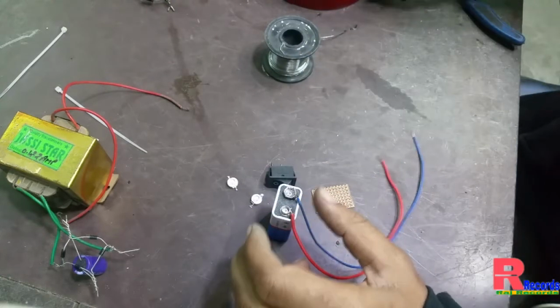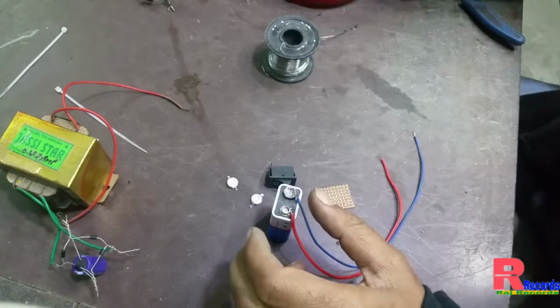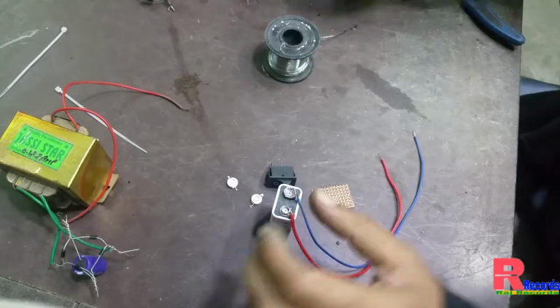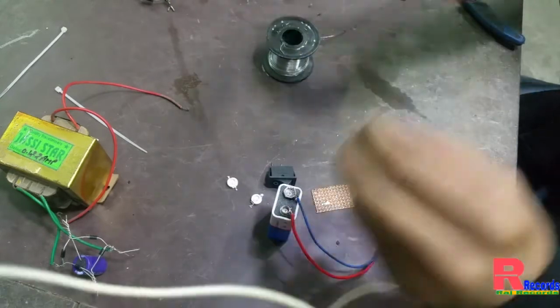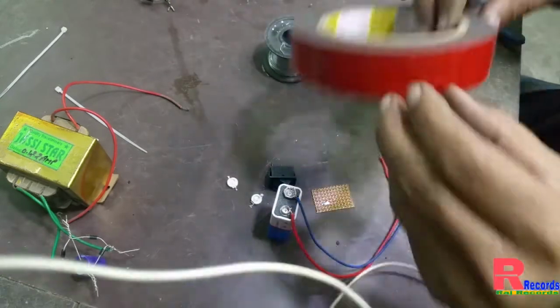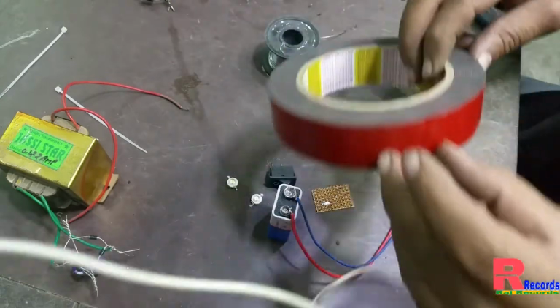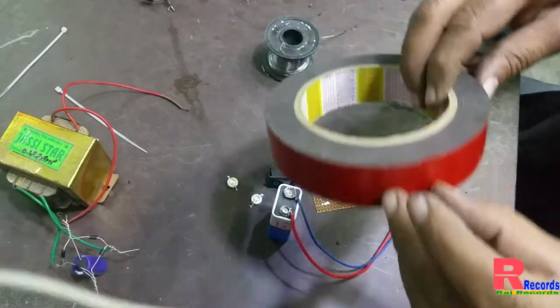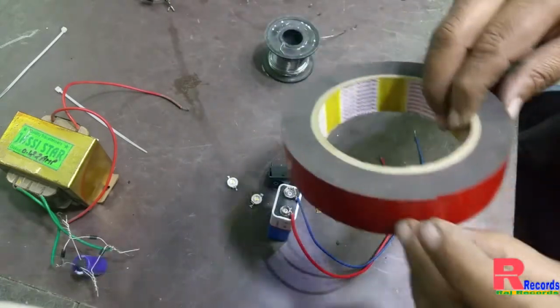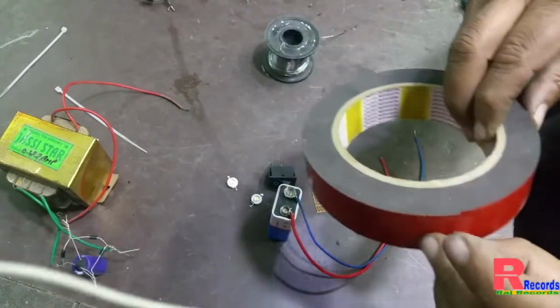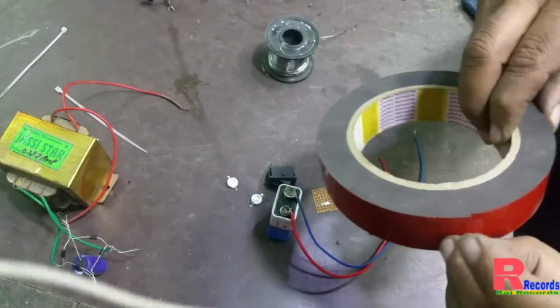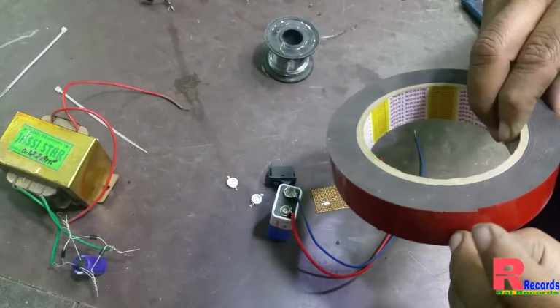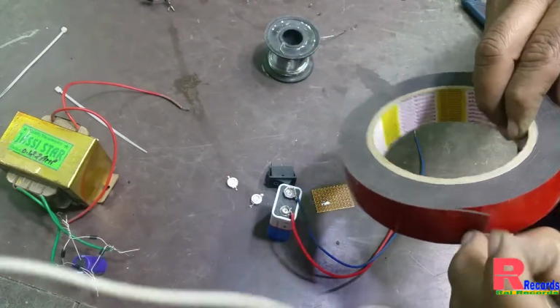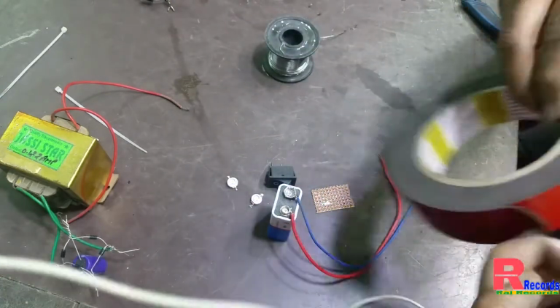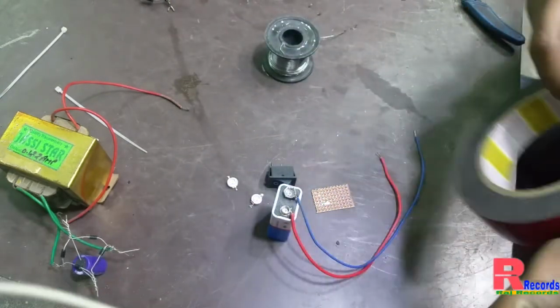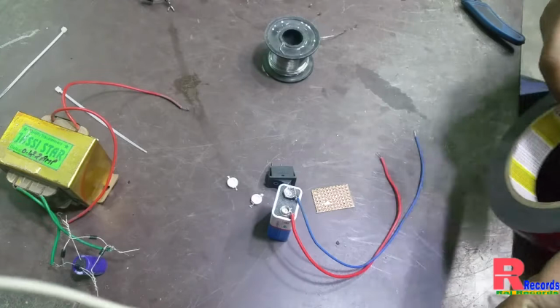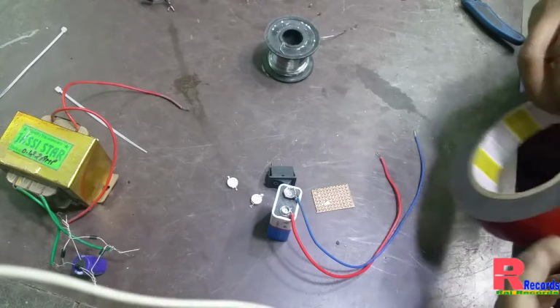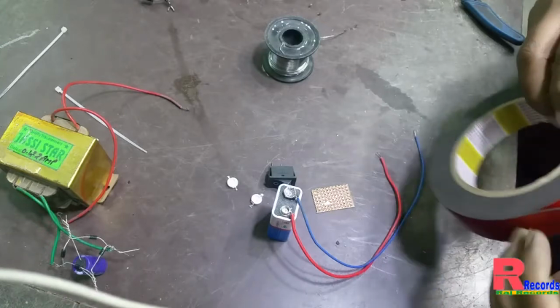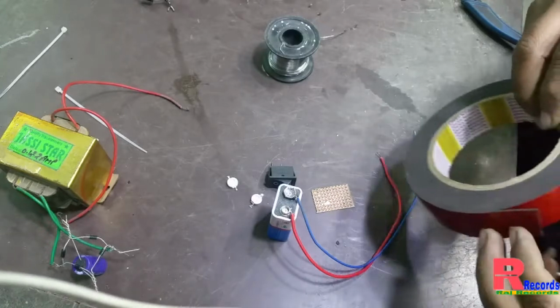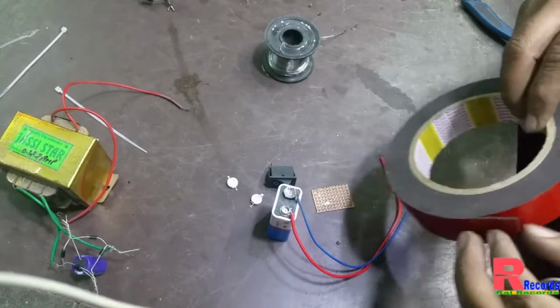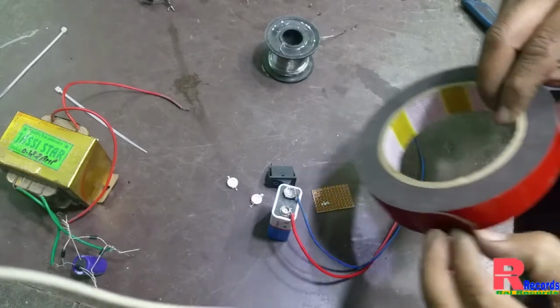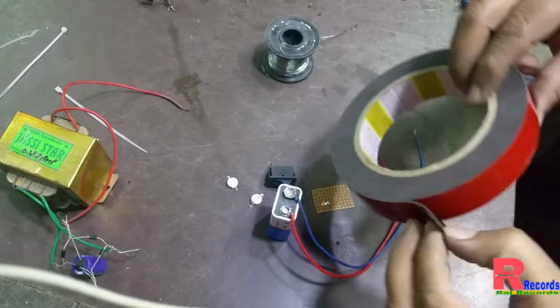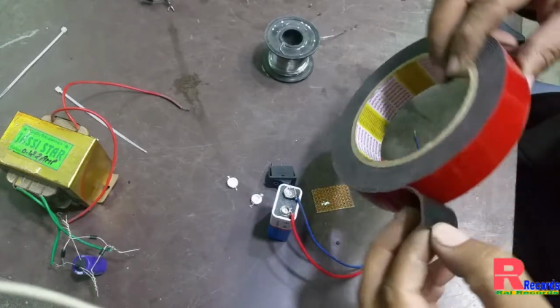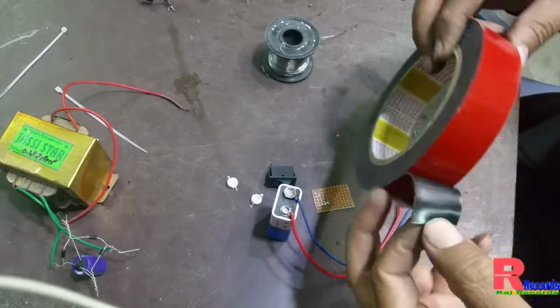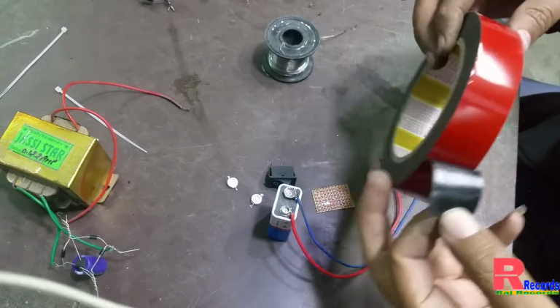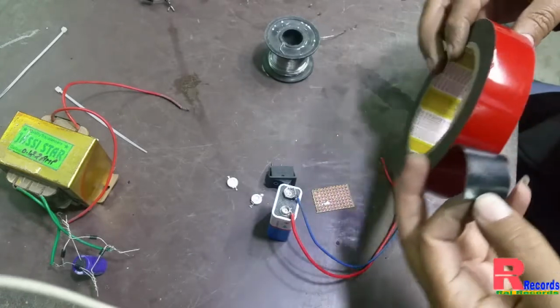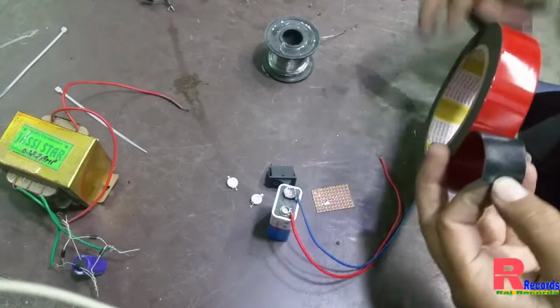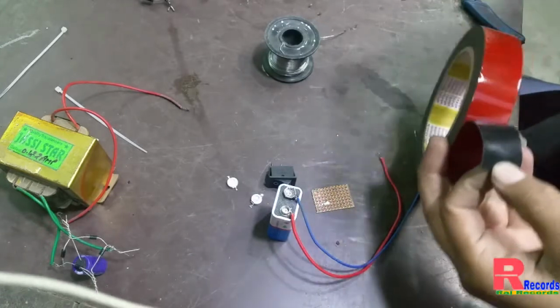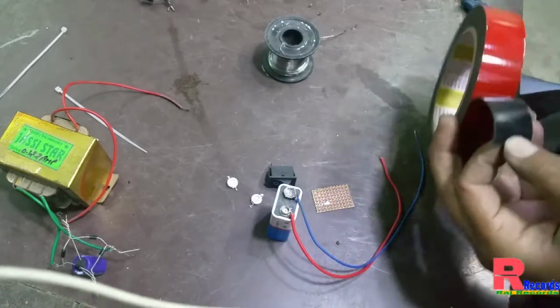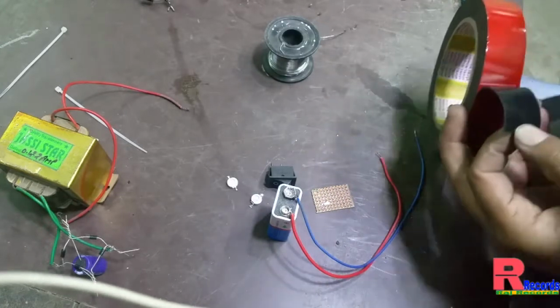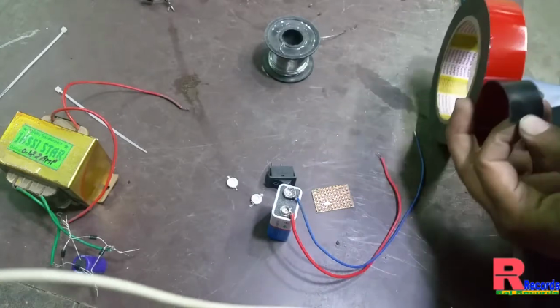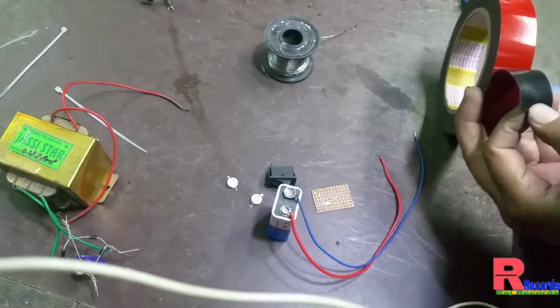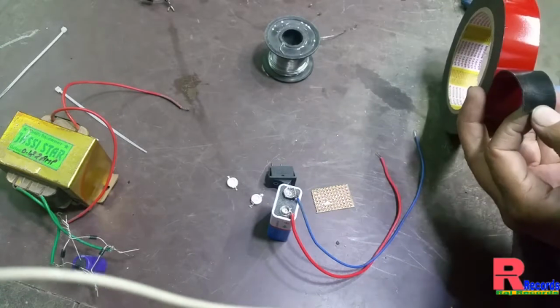So friends, now we cut a double-sided tape.